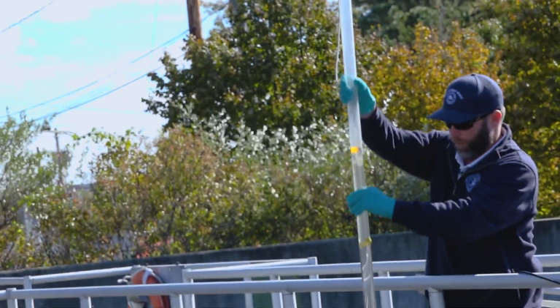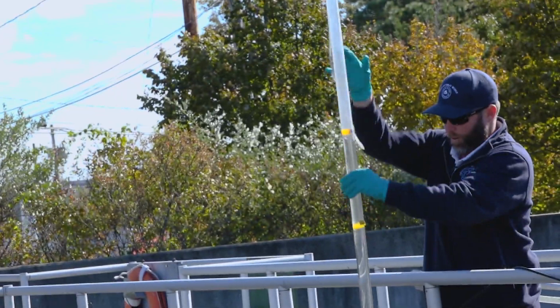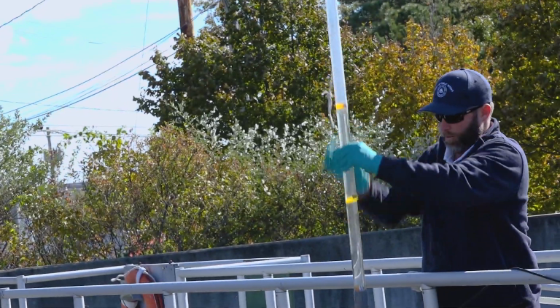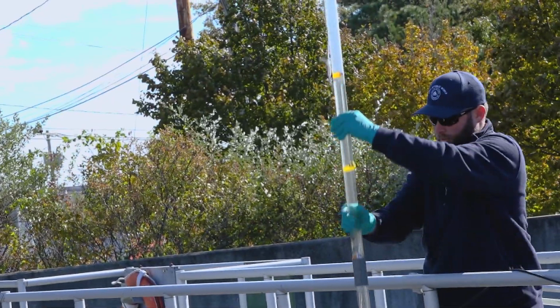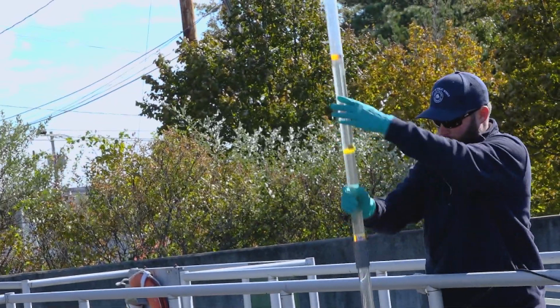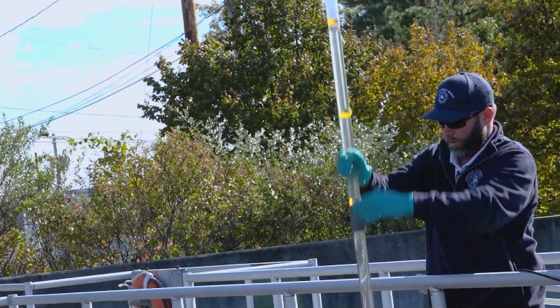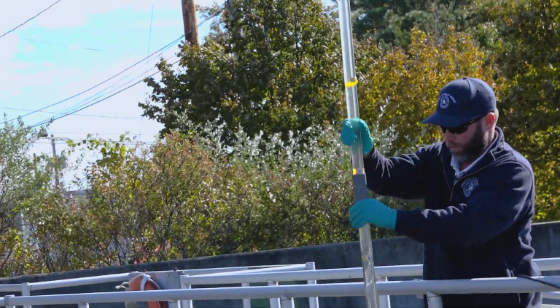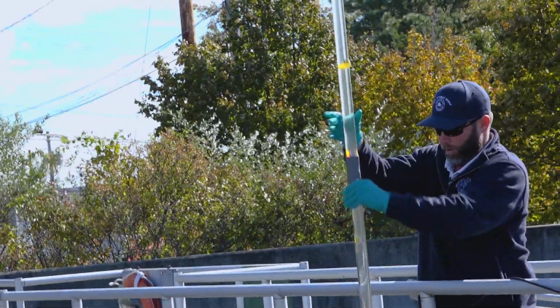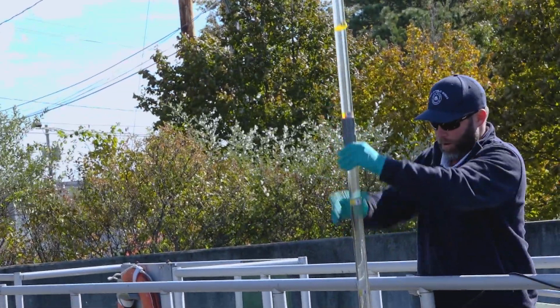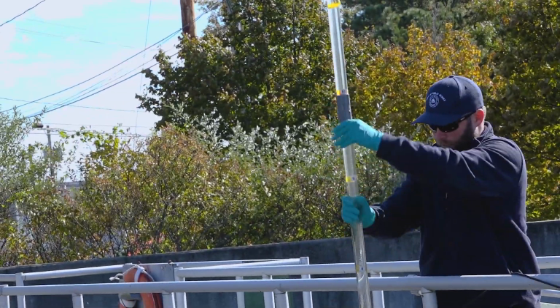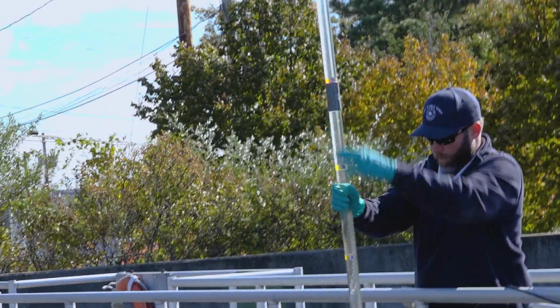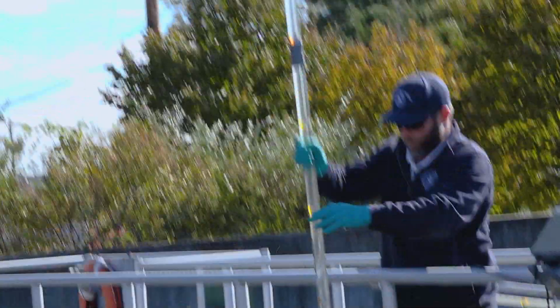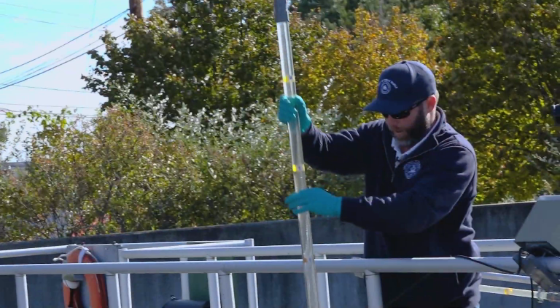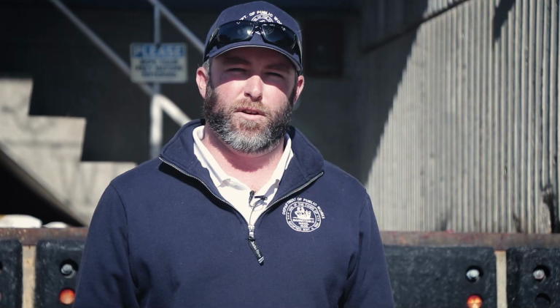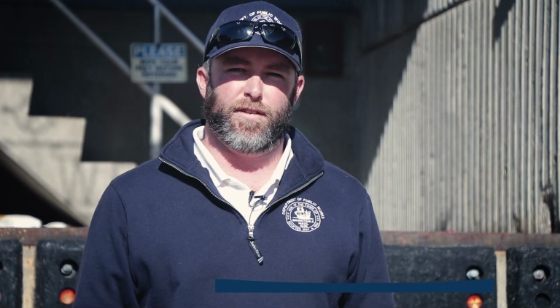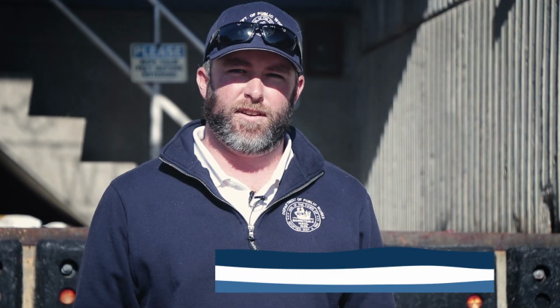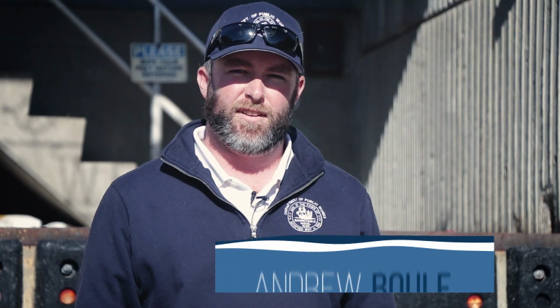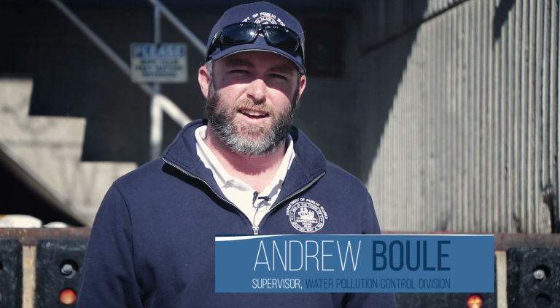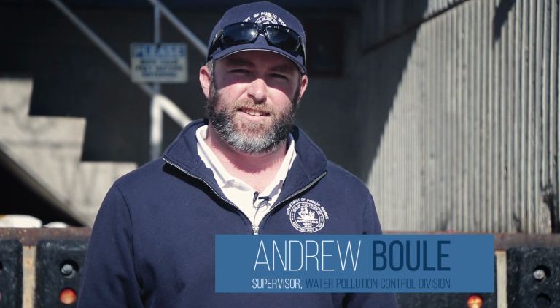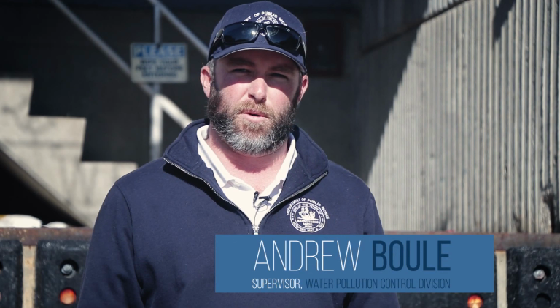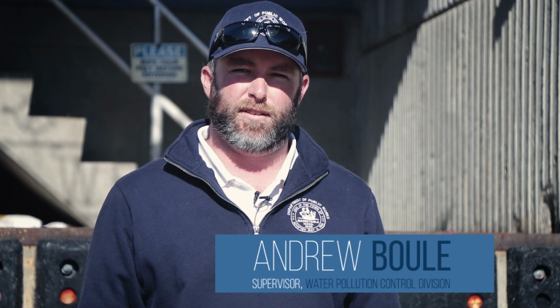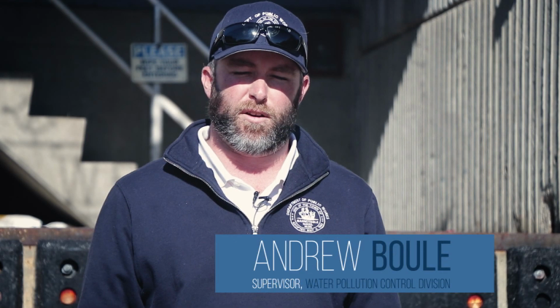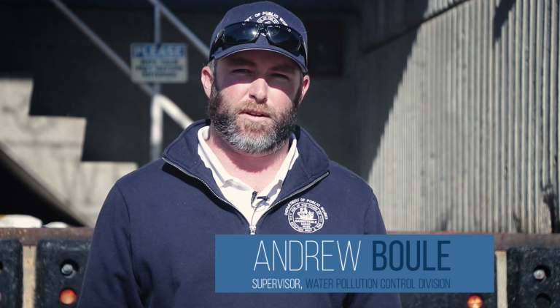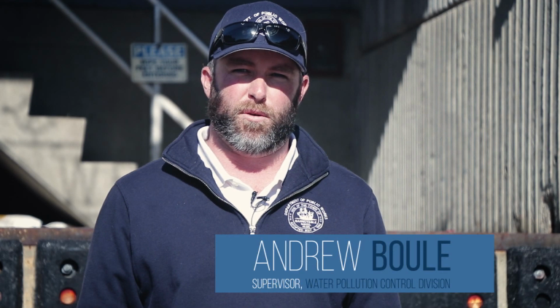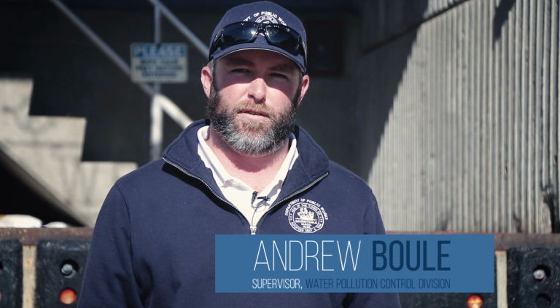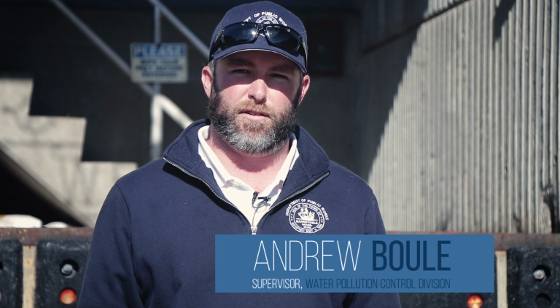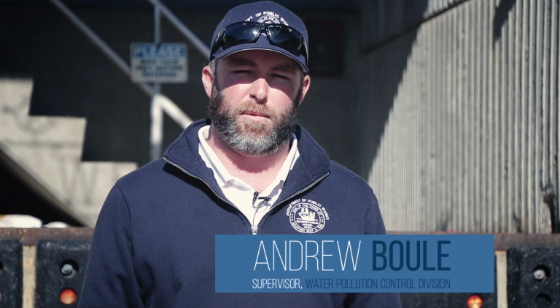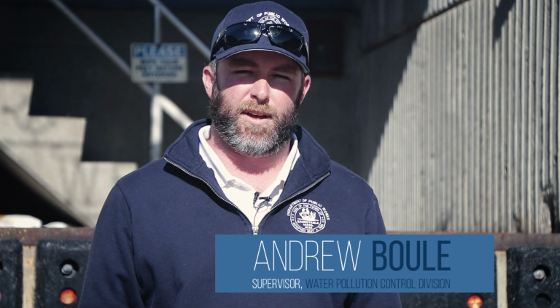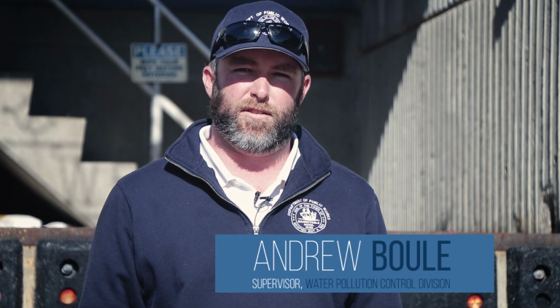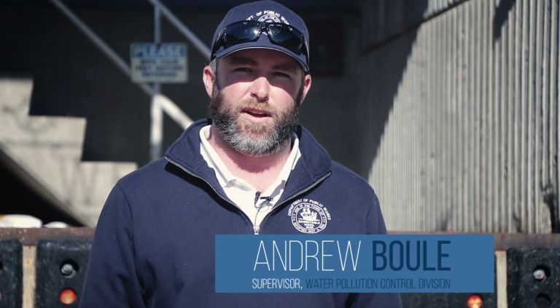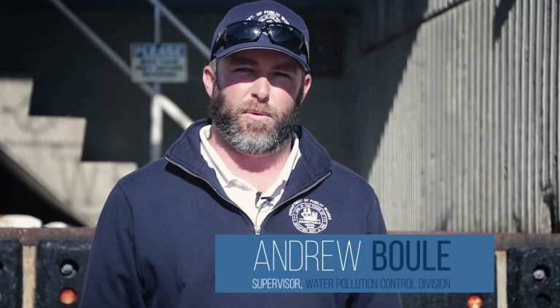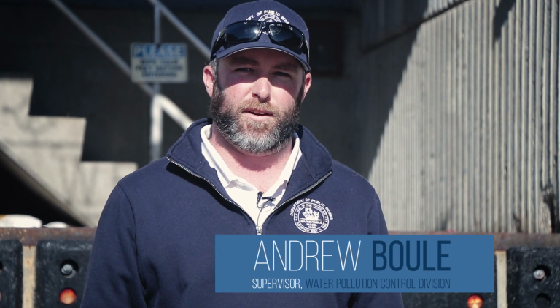I'm Andrew Boulay, supervisor of the water pollution control division. Today we're going to take a quick tour of the treatment plant and show you how it works.